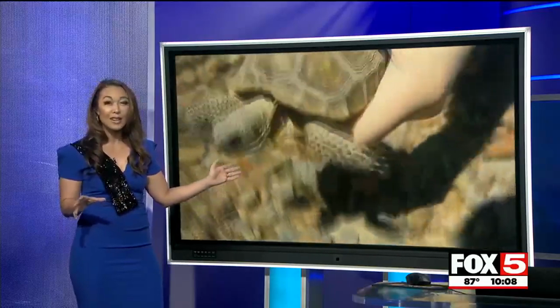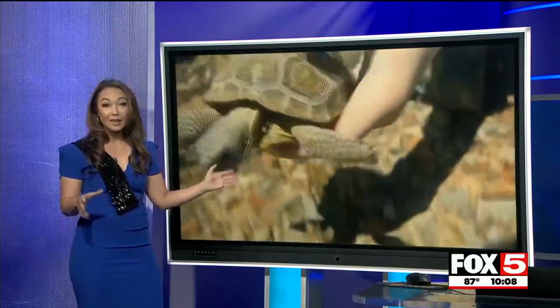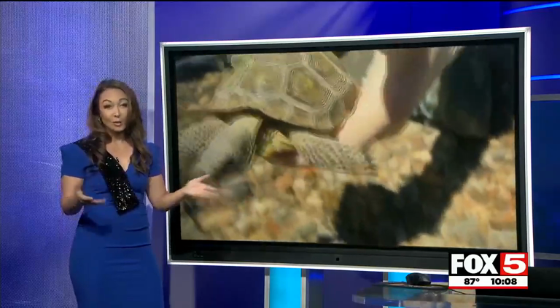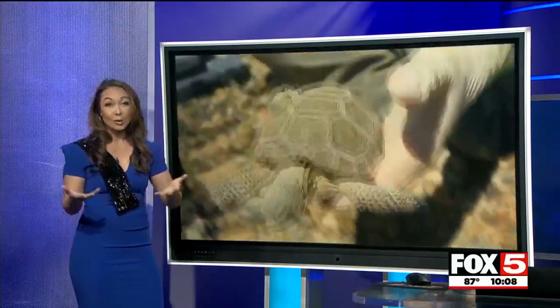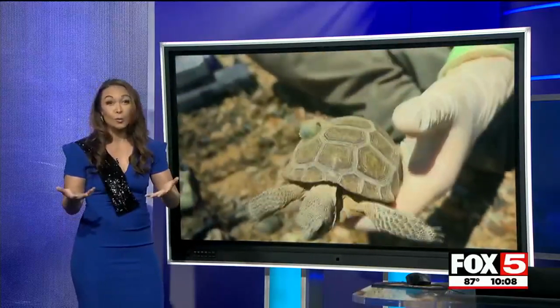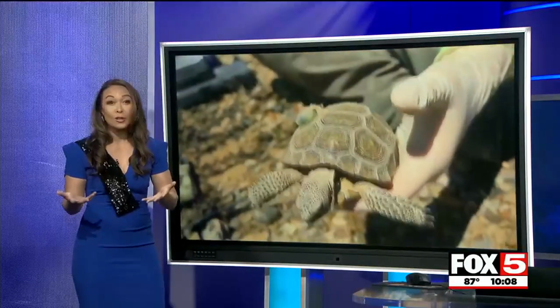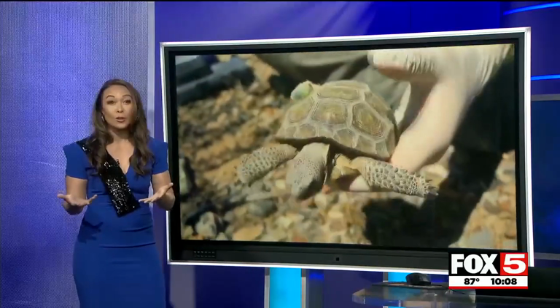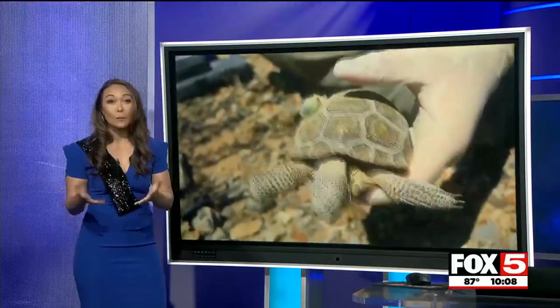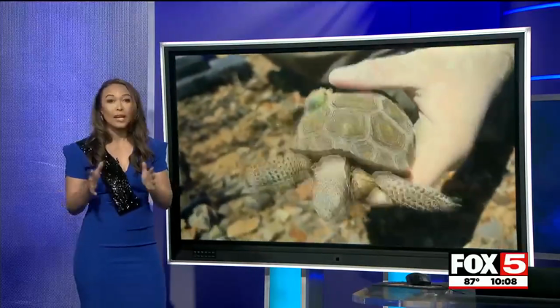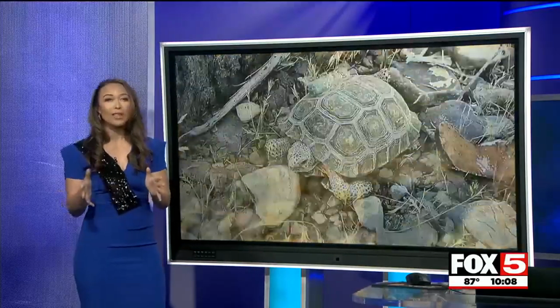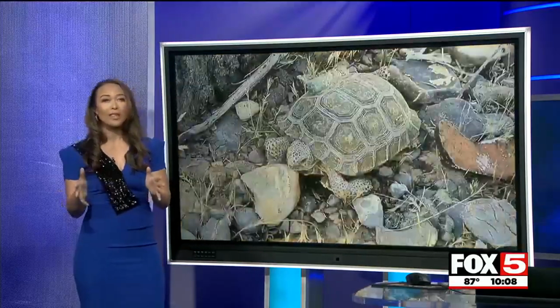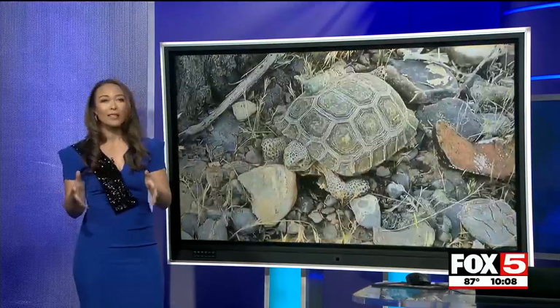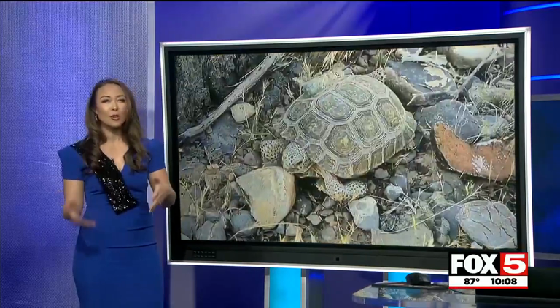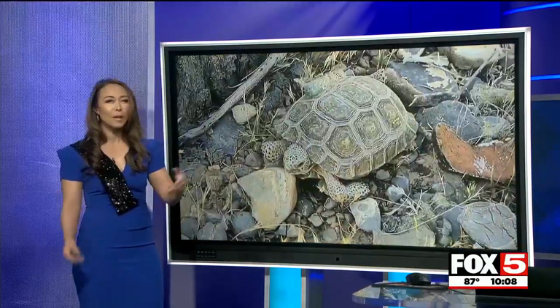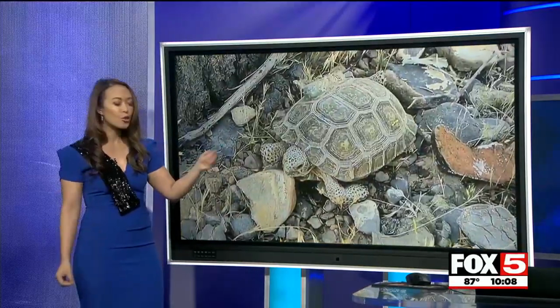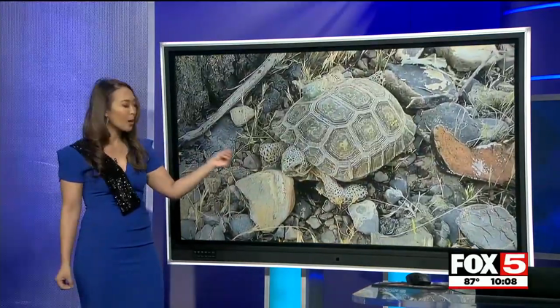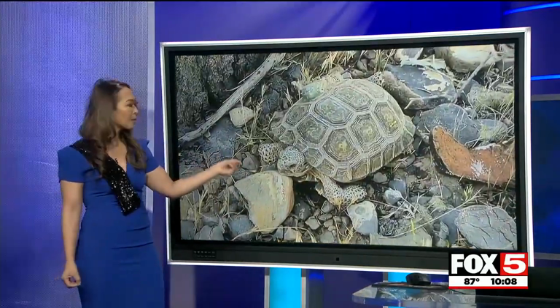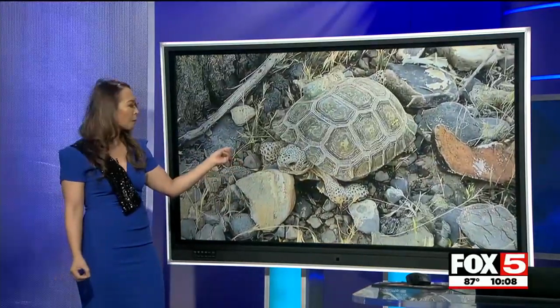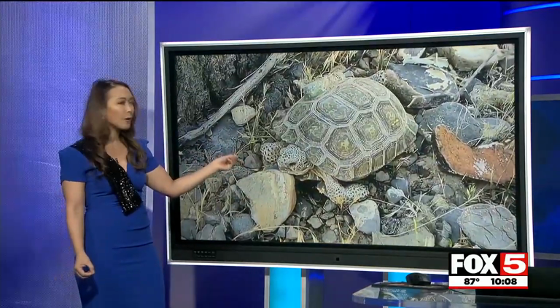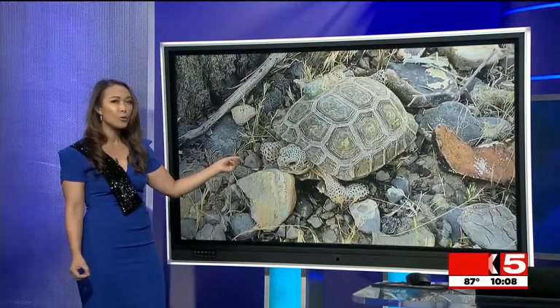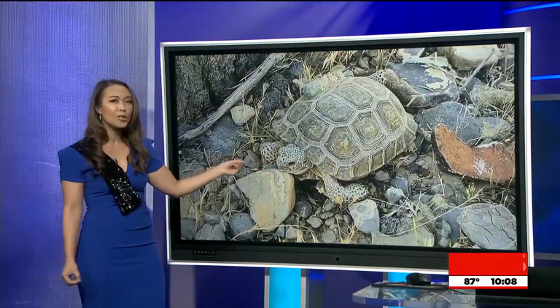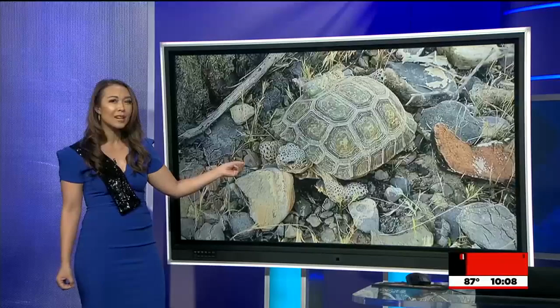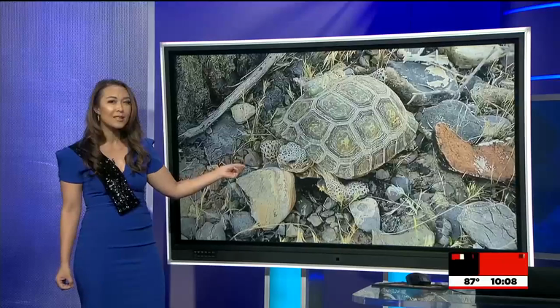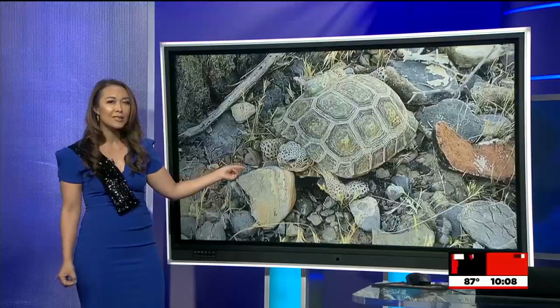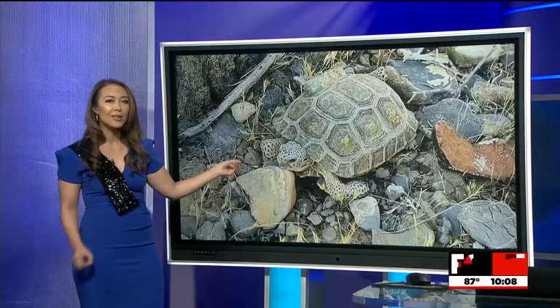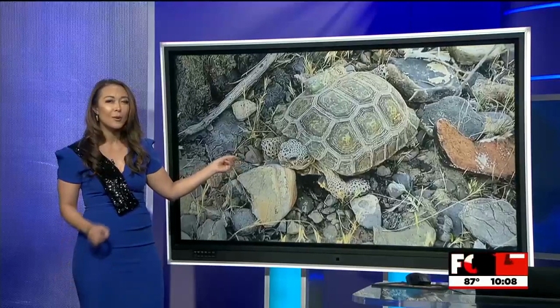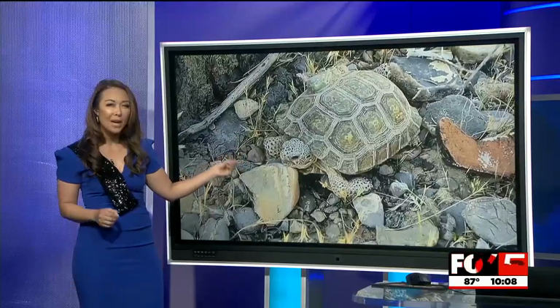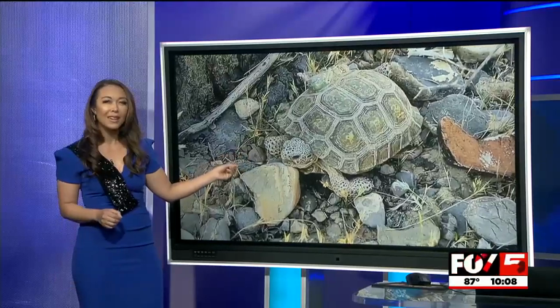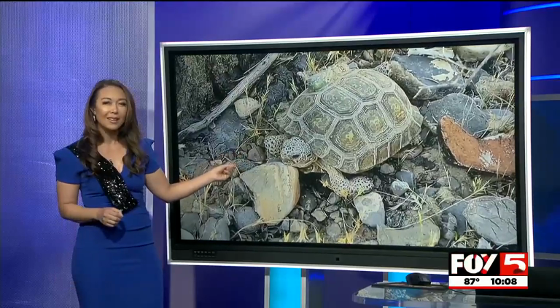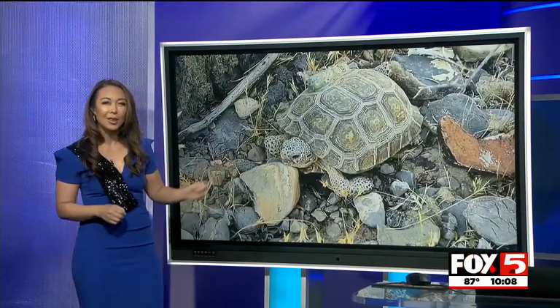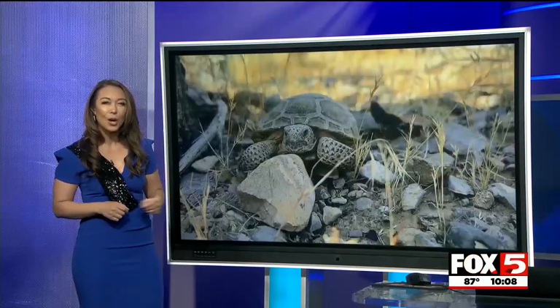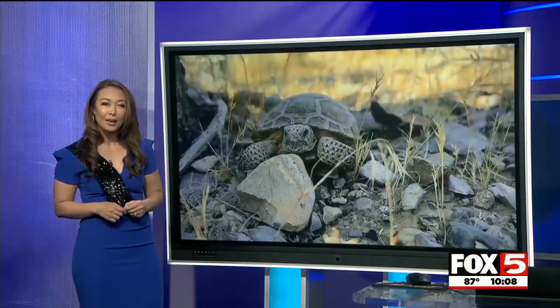Thanks to a good winter, many of these tortoises that are being tracked by federal scientists are making it in the wild.